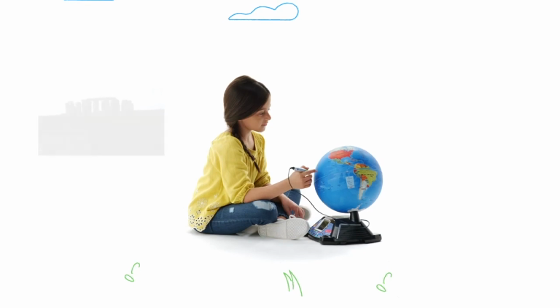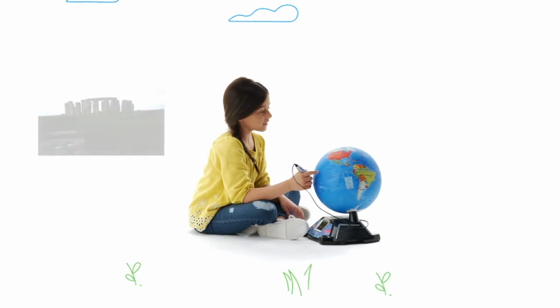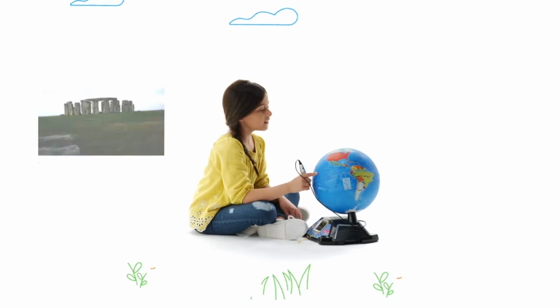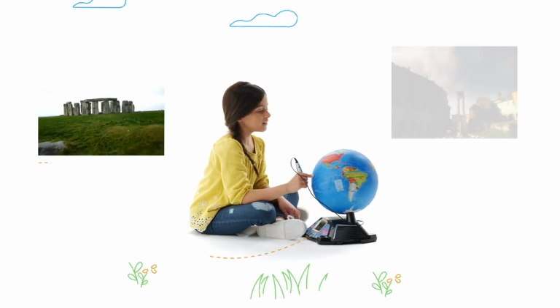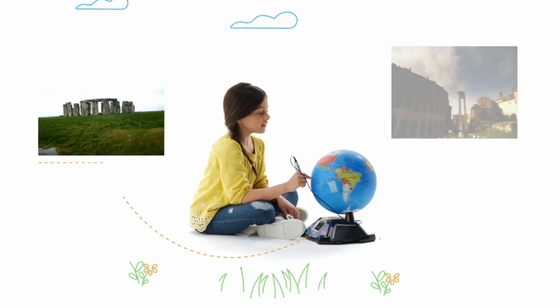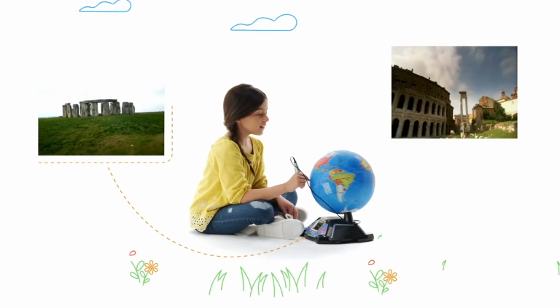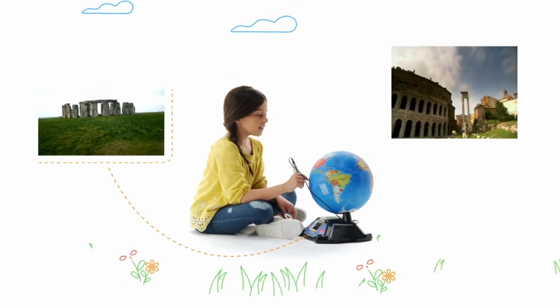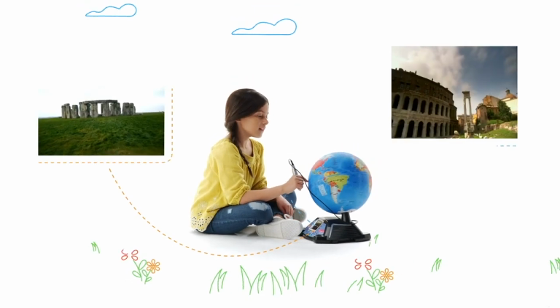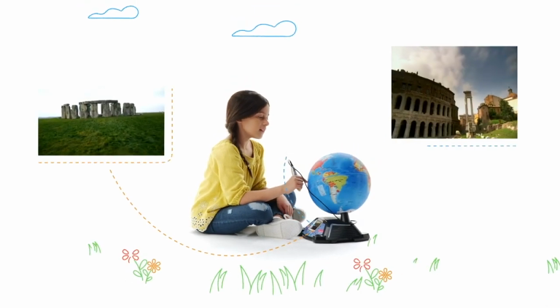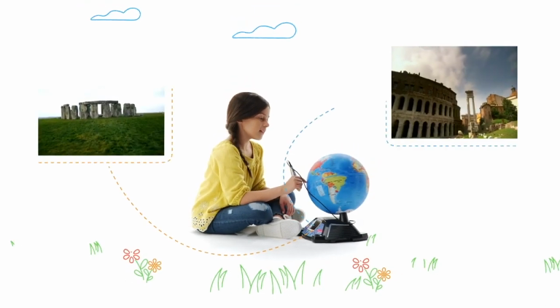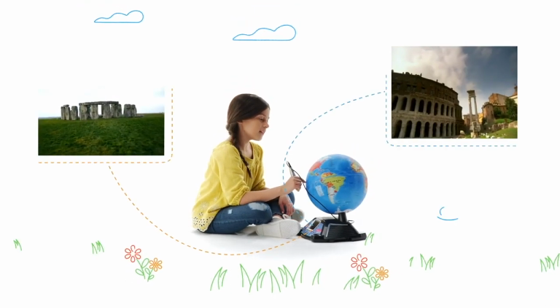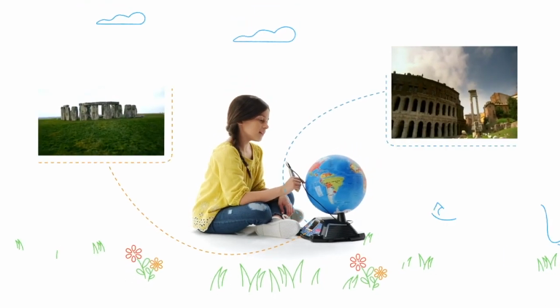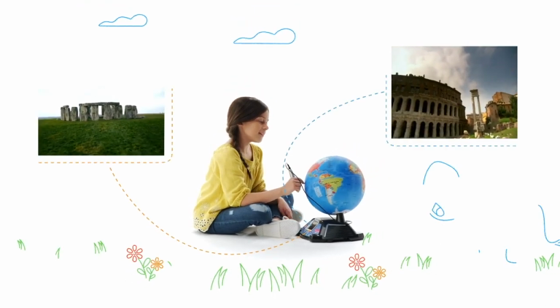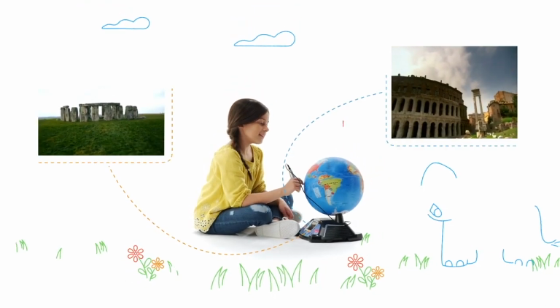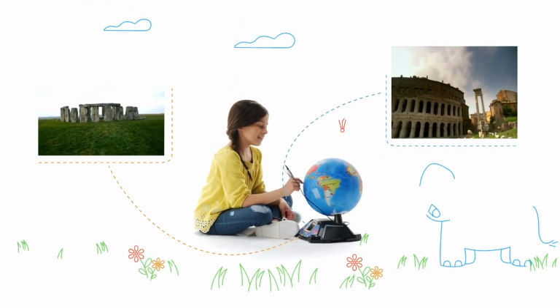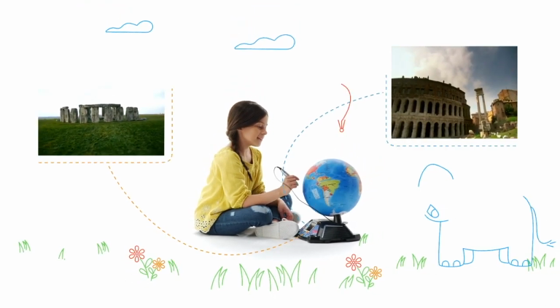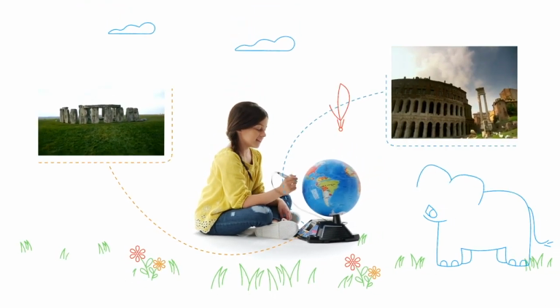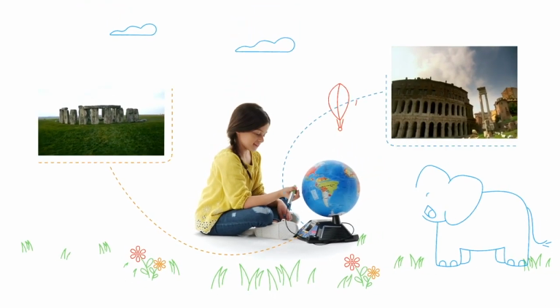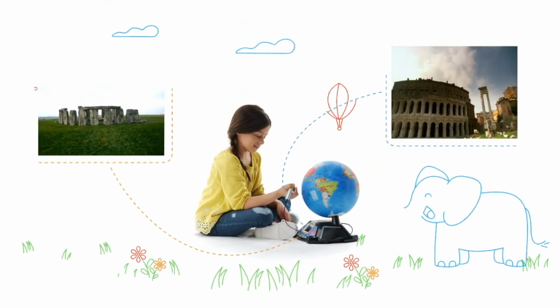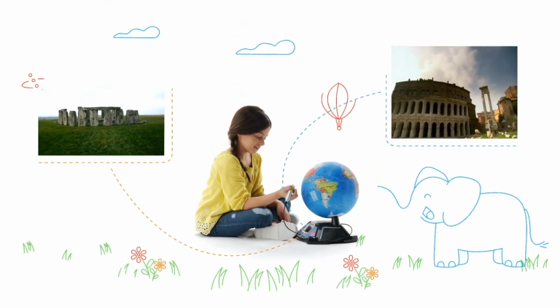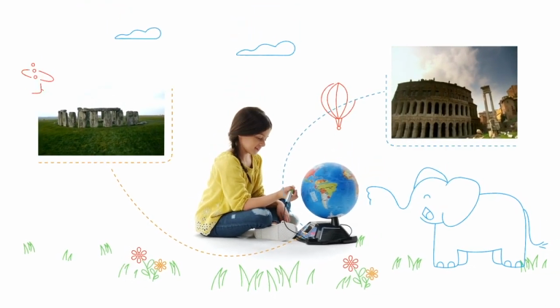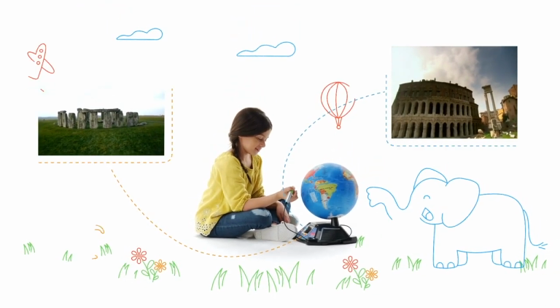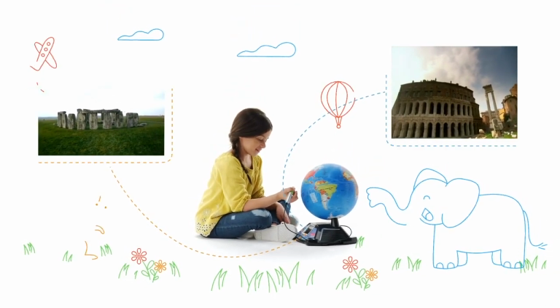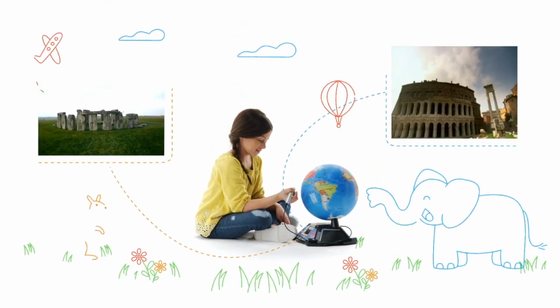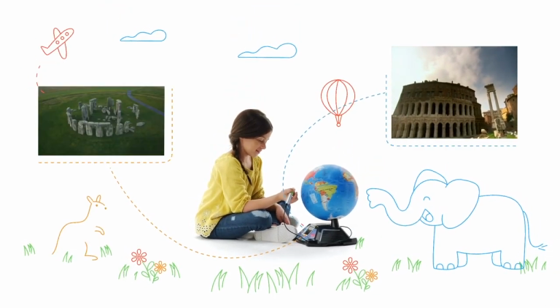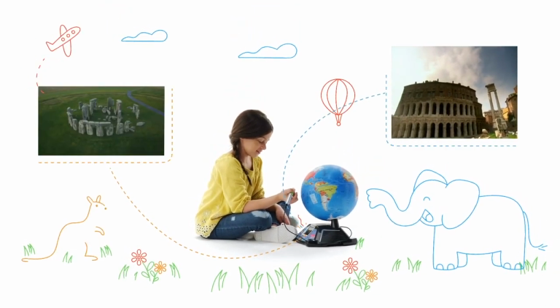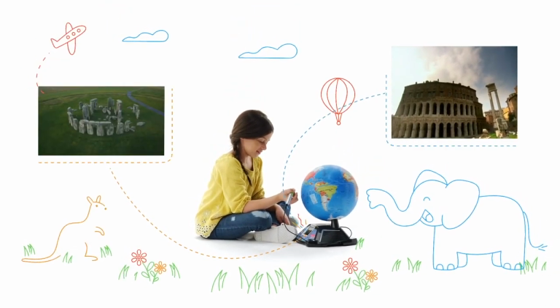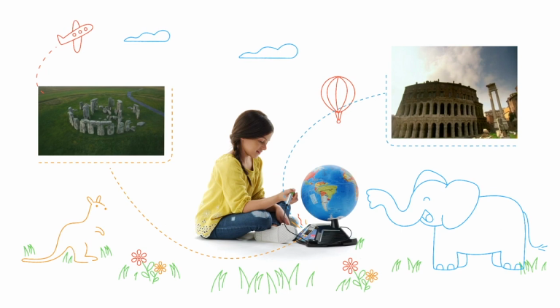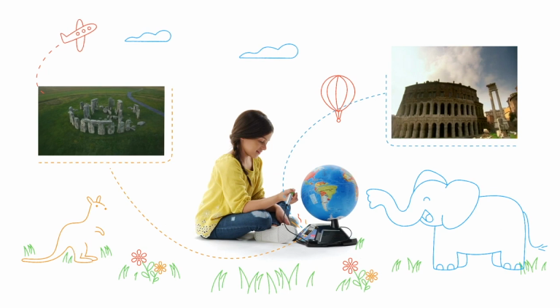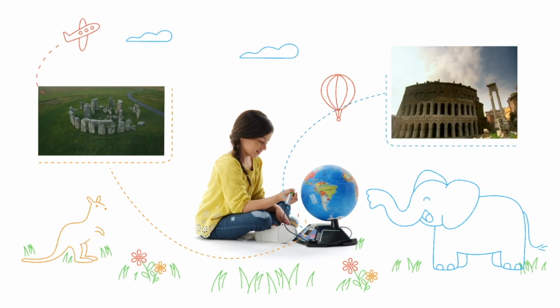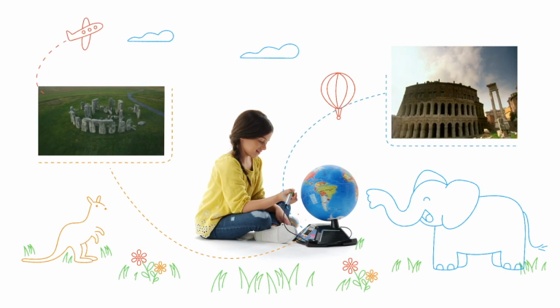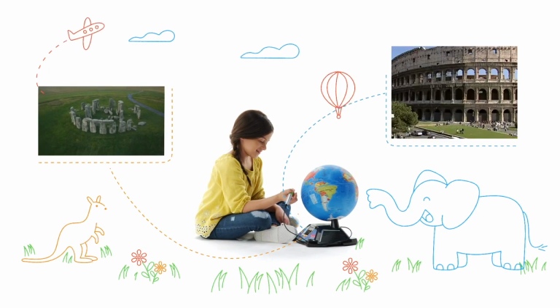Foster your tiny traveler's sense of adventure and explorer spirit with the Magic Adventures Globe from LeapFrog.